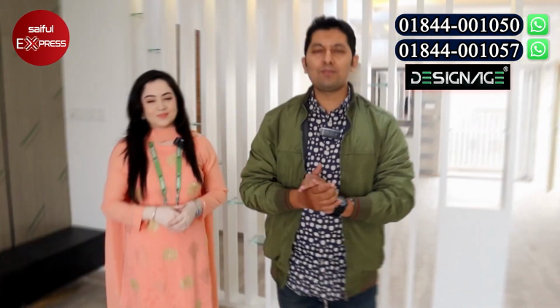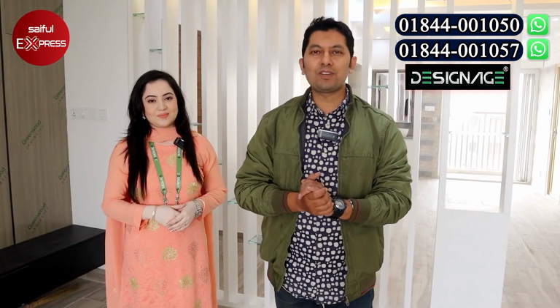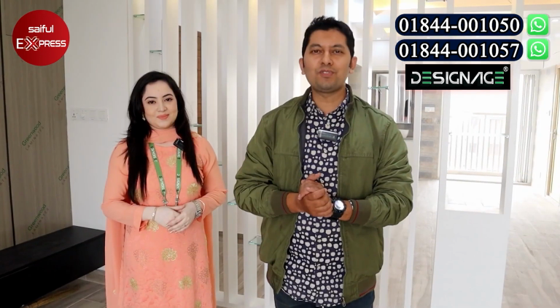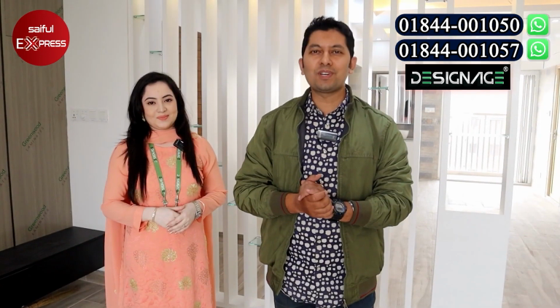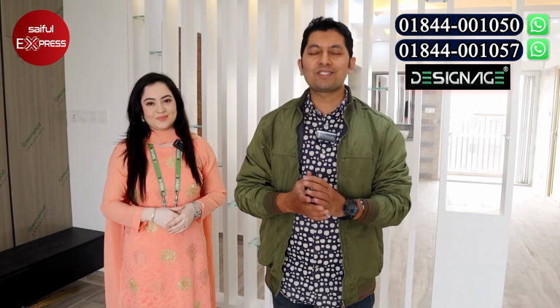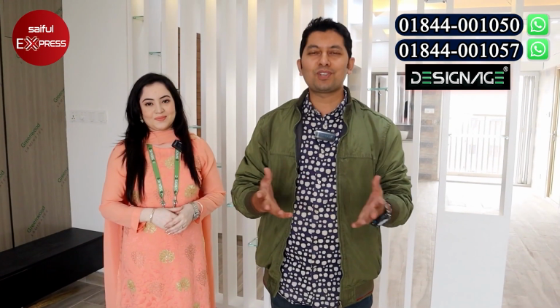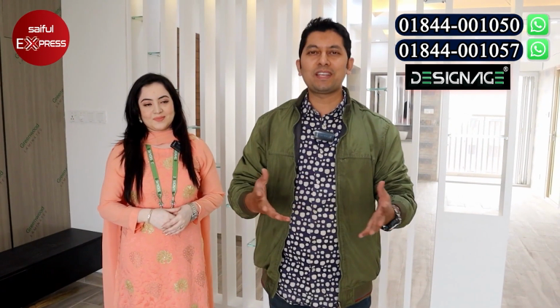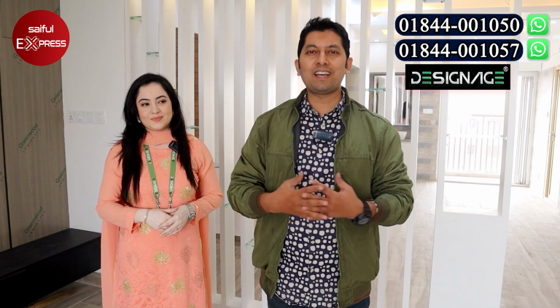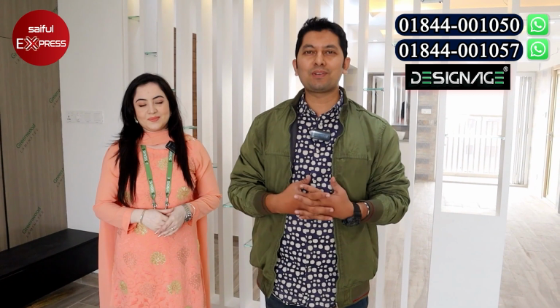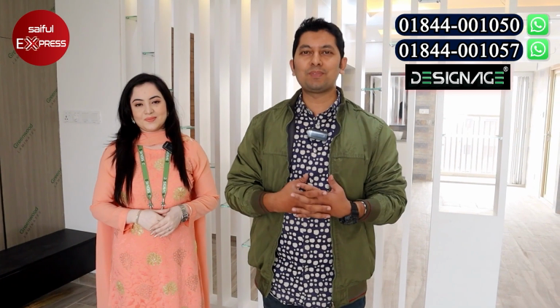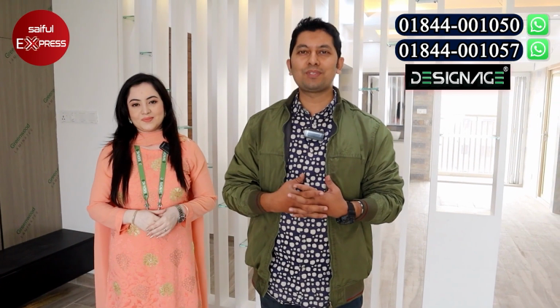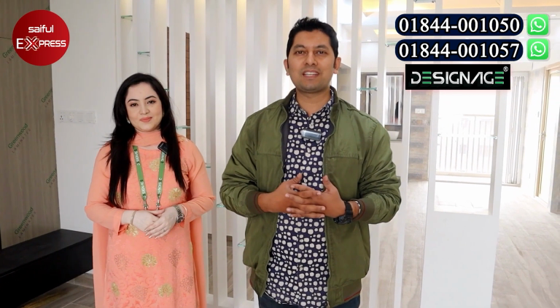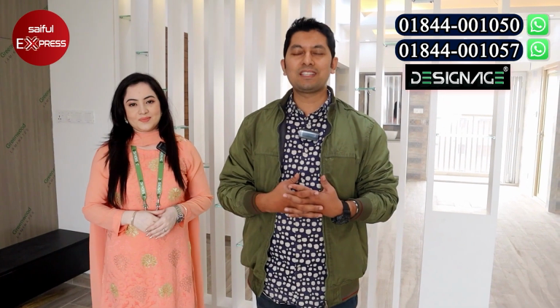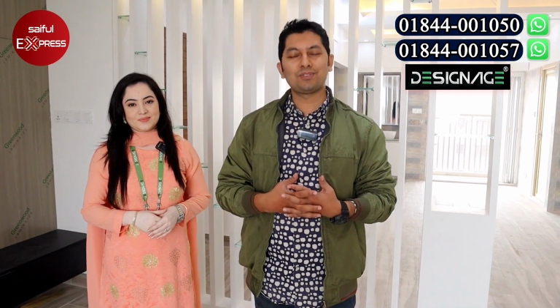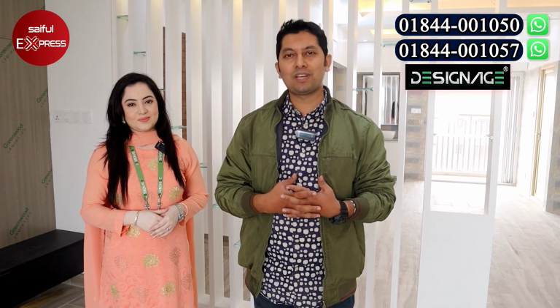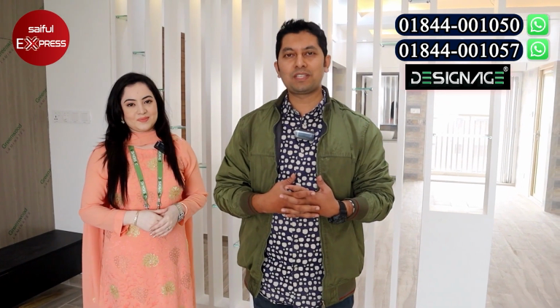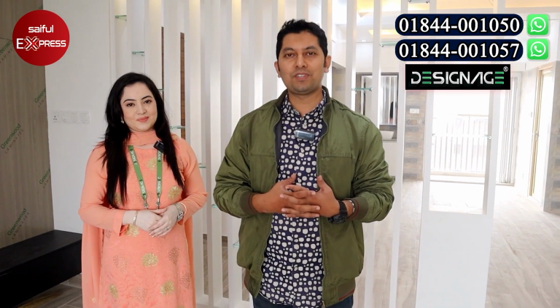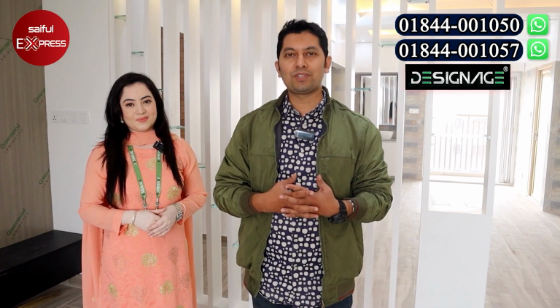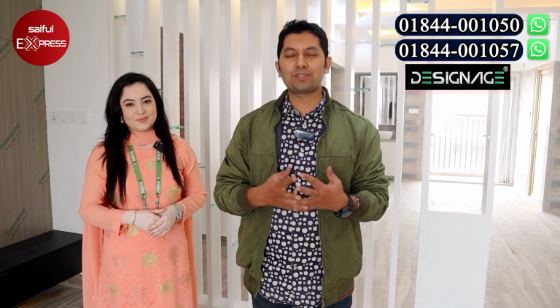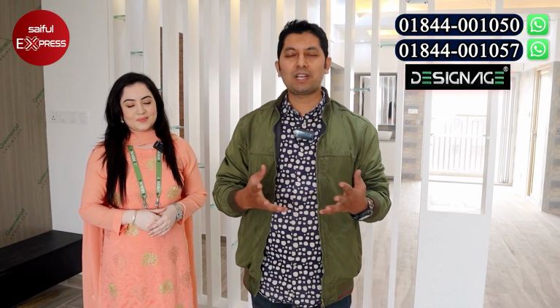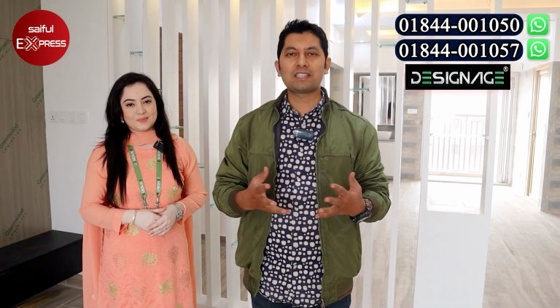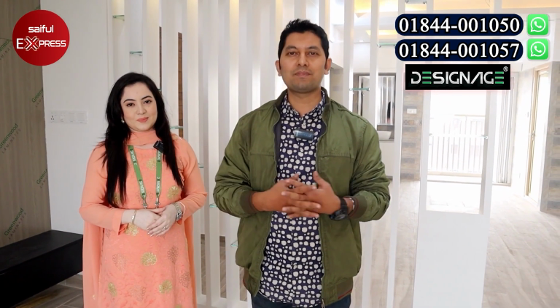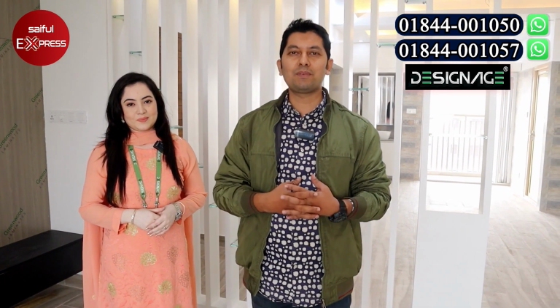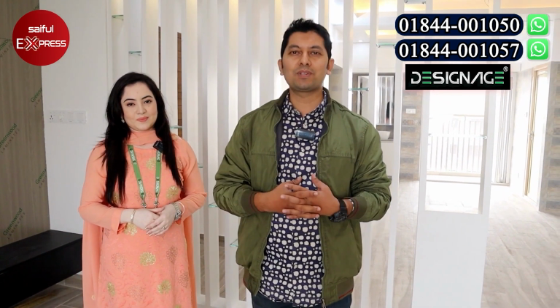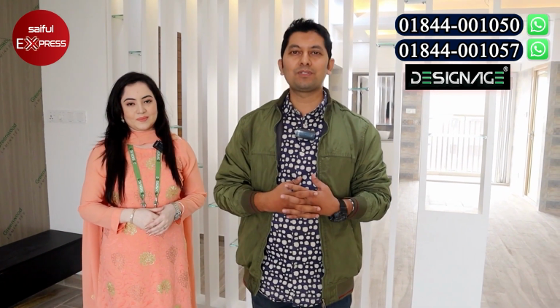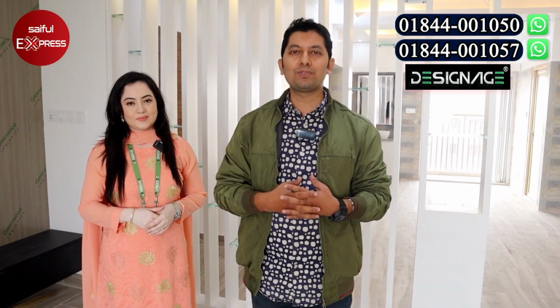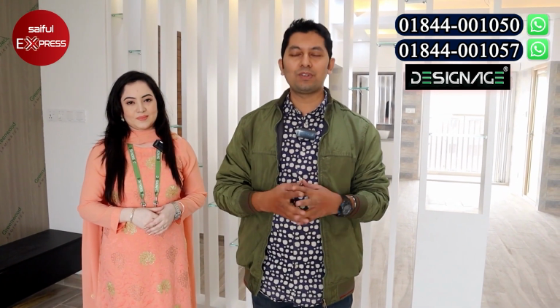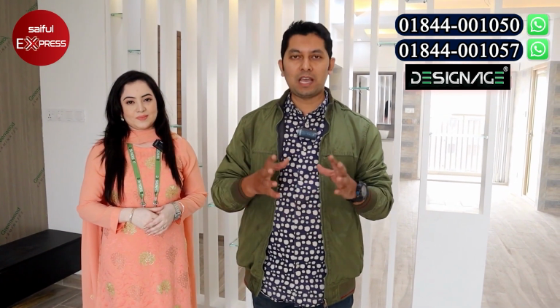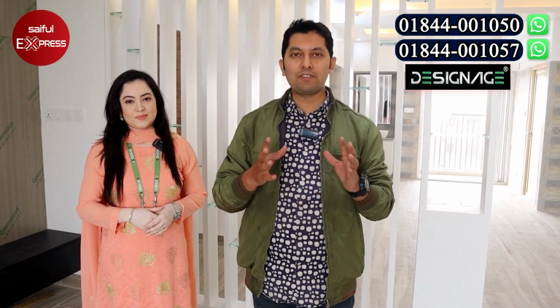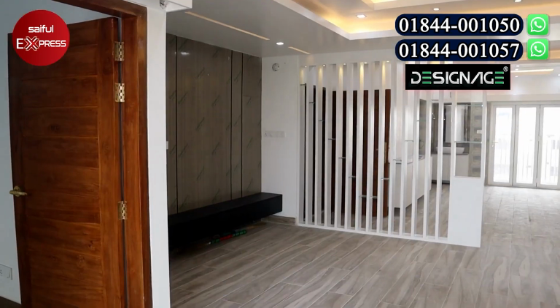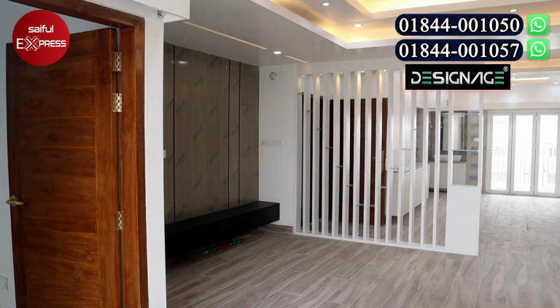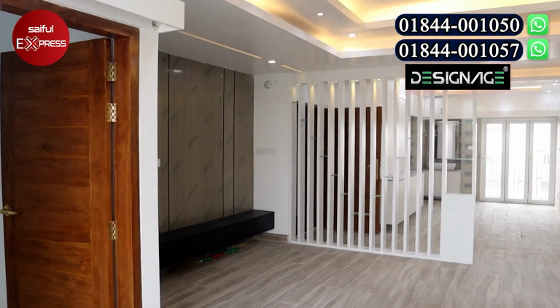Assalamualaikum viewers! Today we are going to take a look at this project.